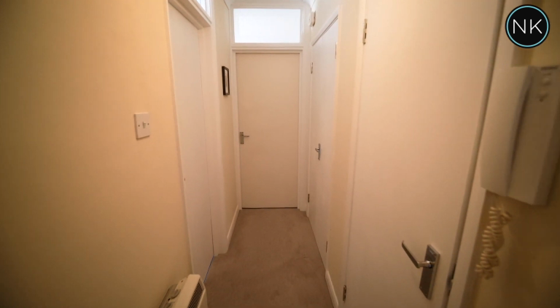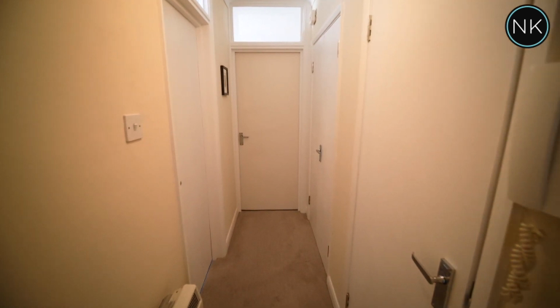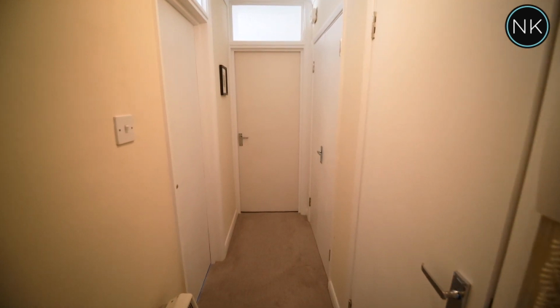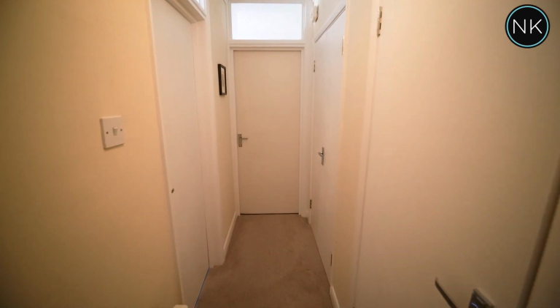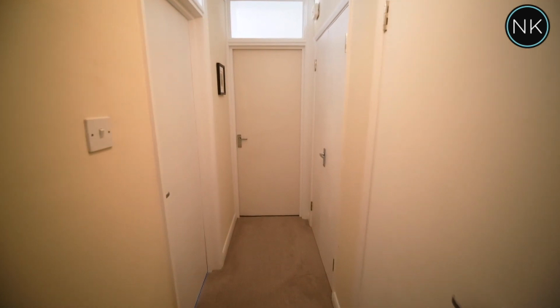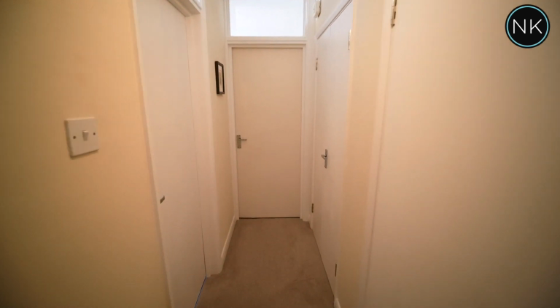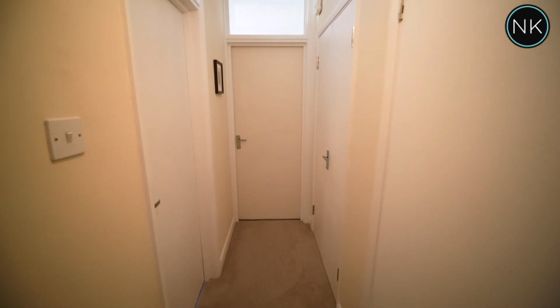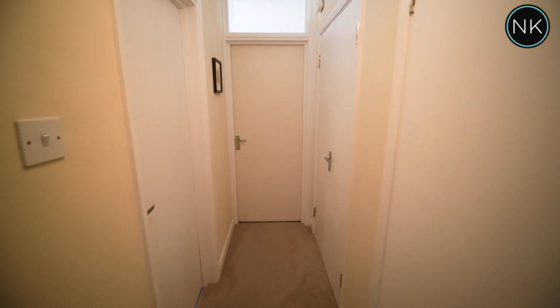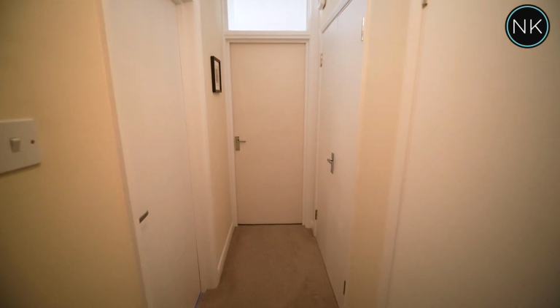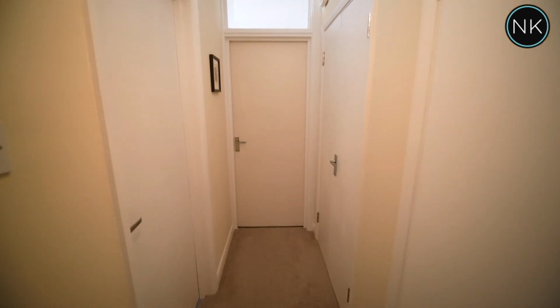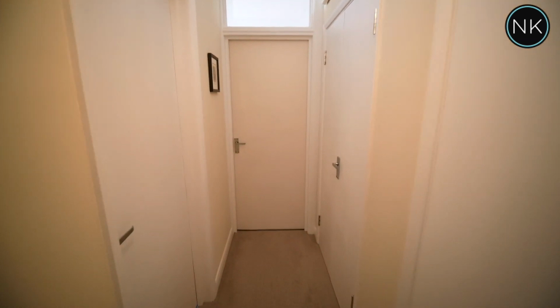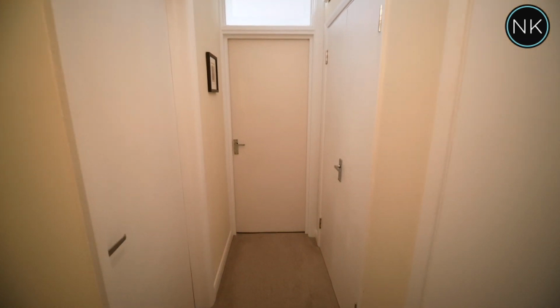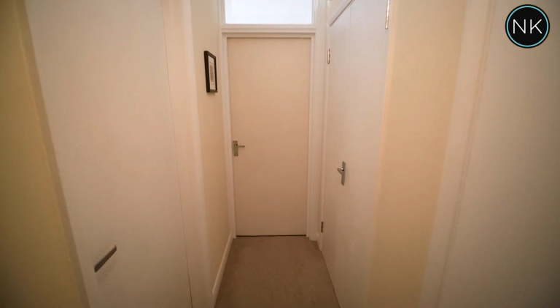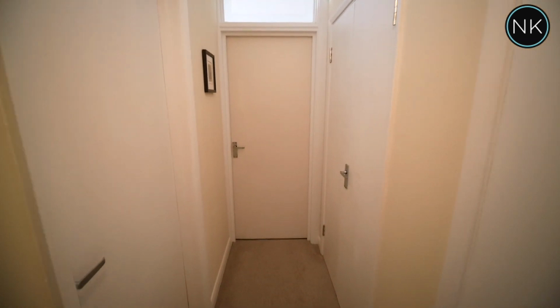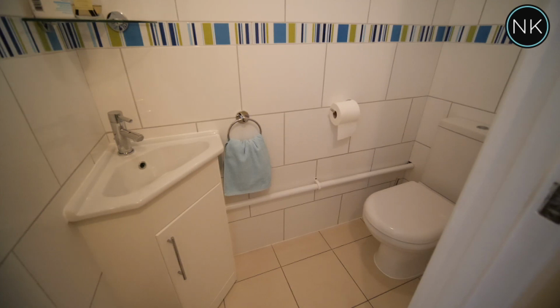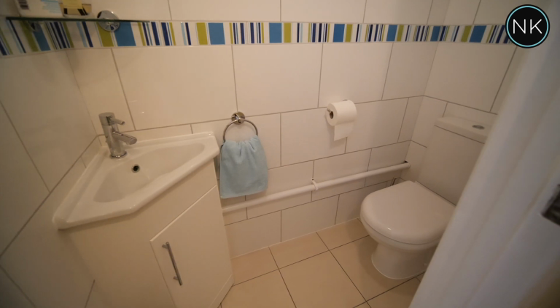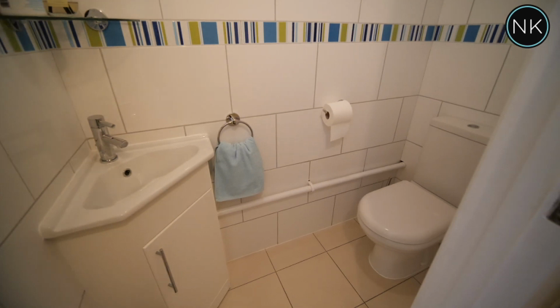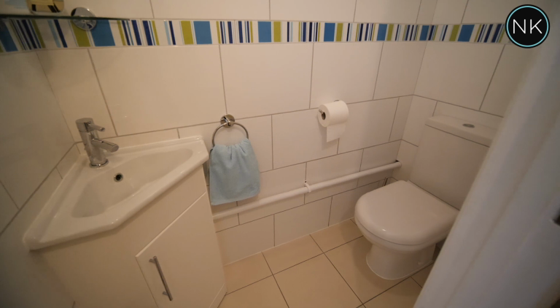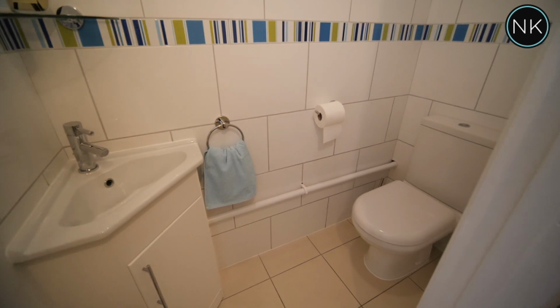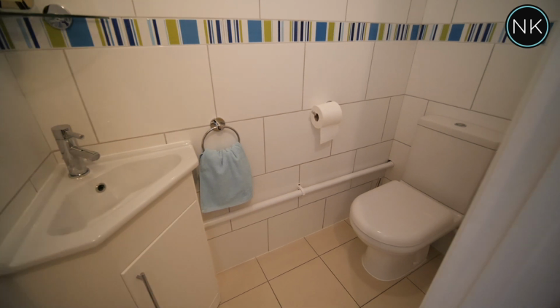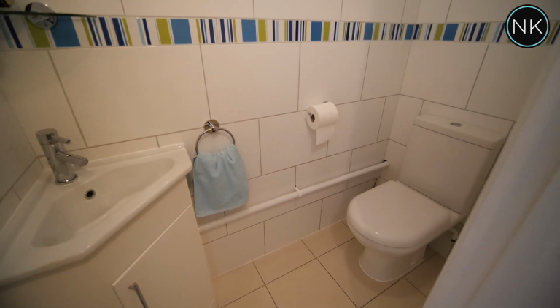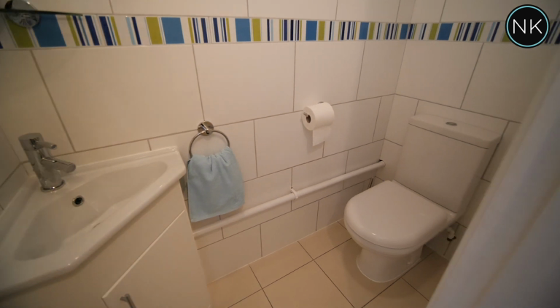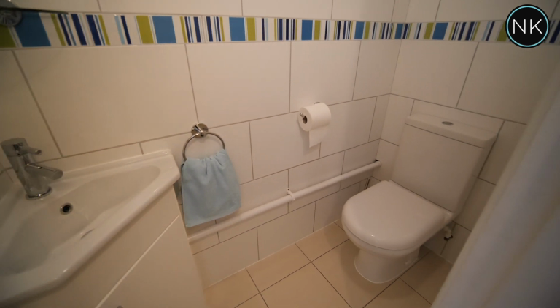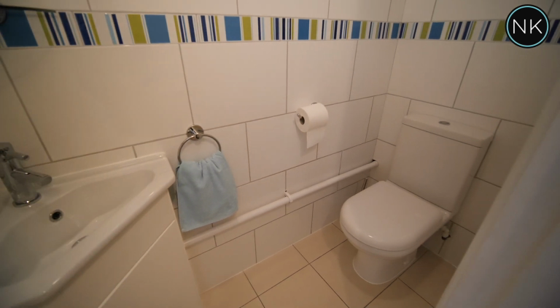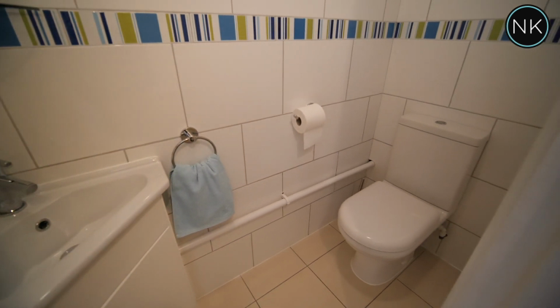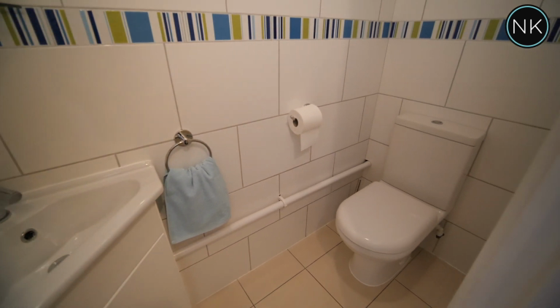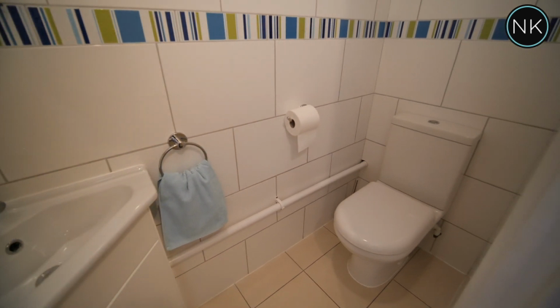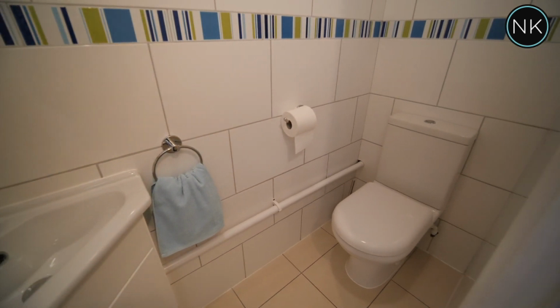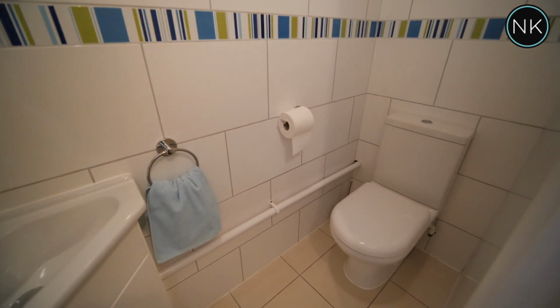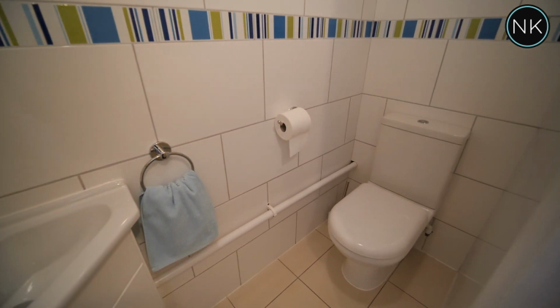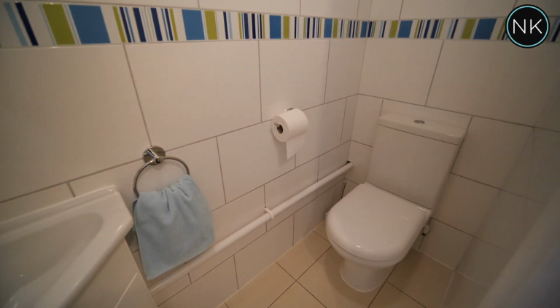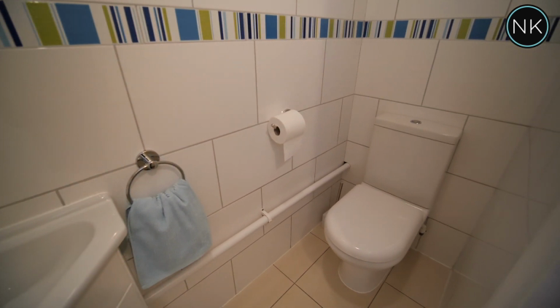What I like about this flat in particular is that it has a separate cloakroom with low flush WC and wash hand basin.